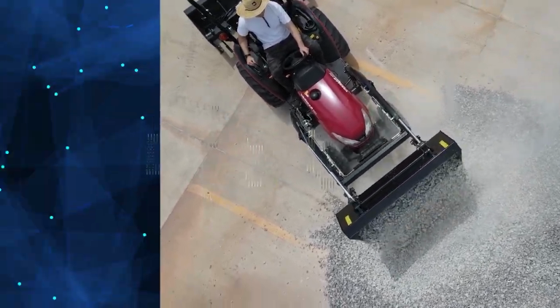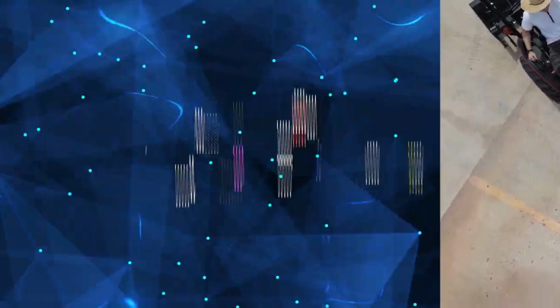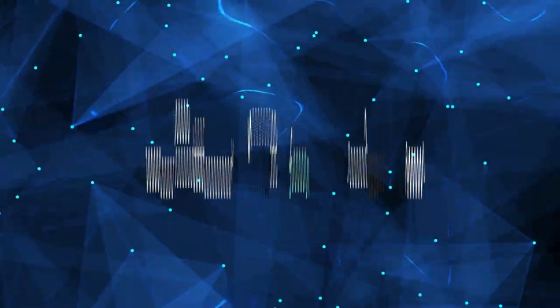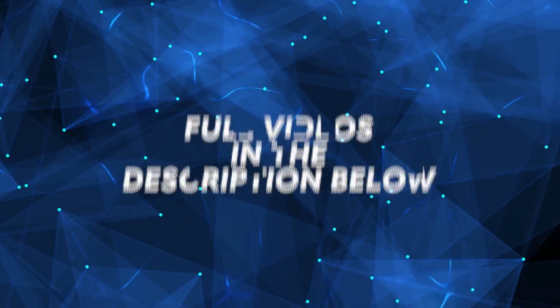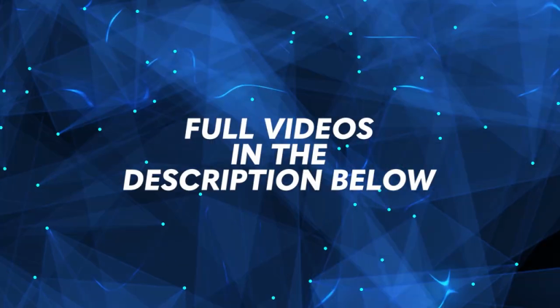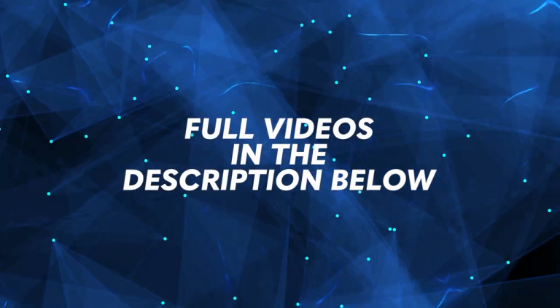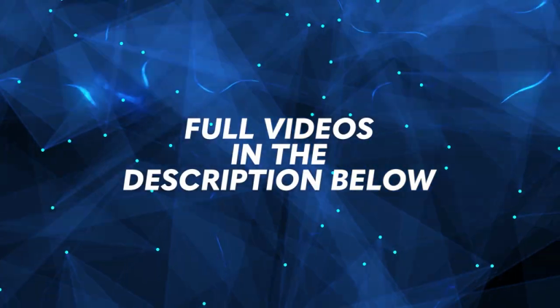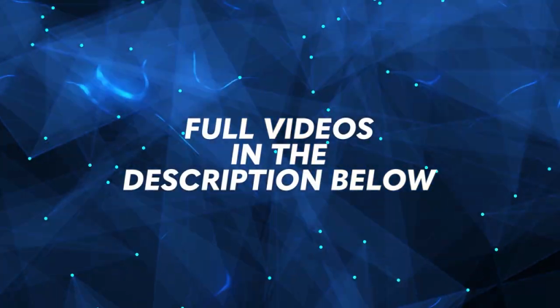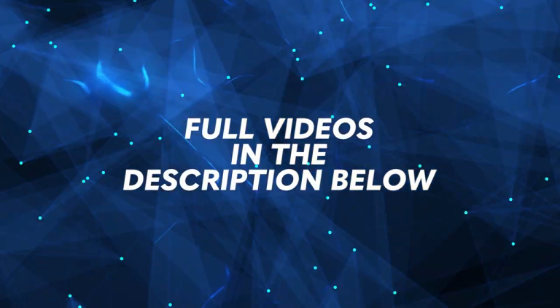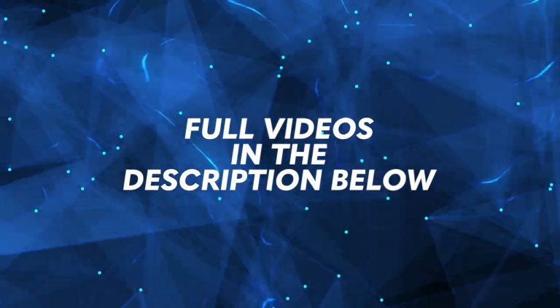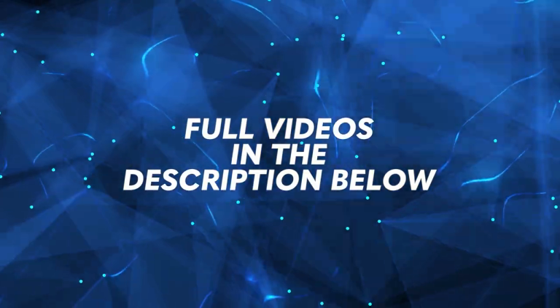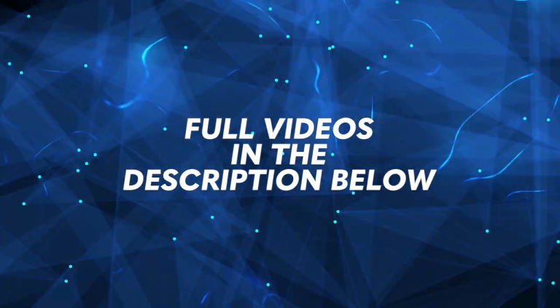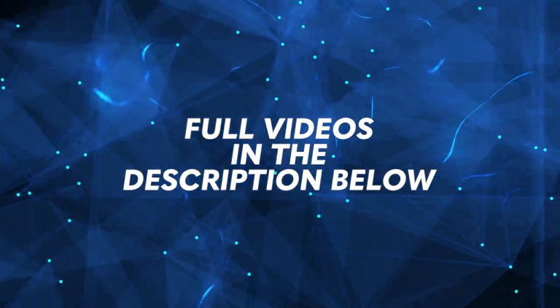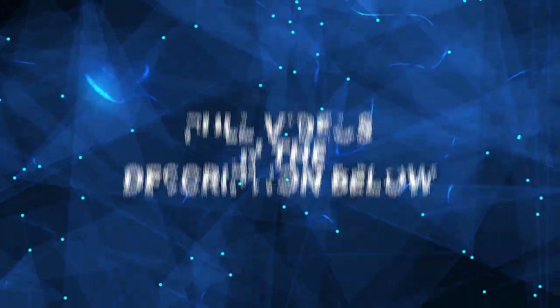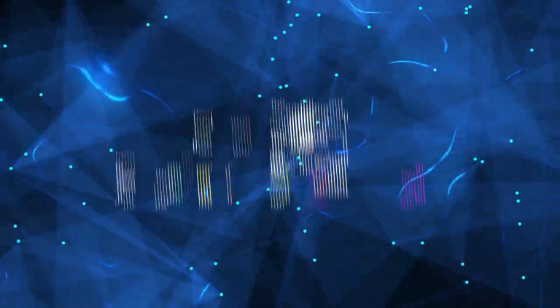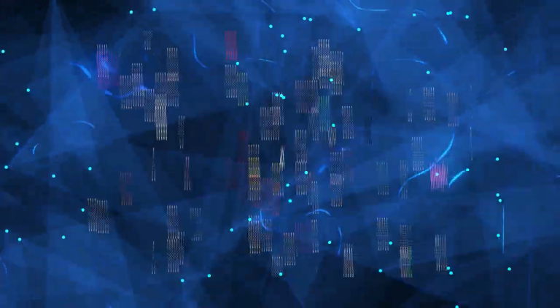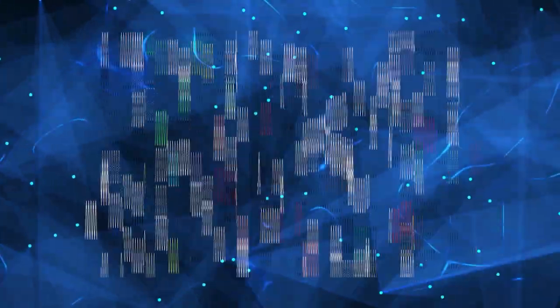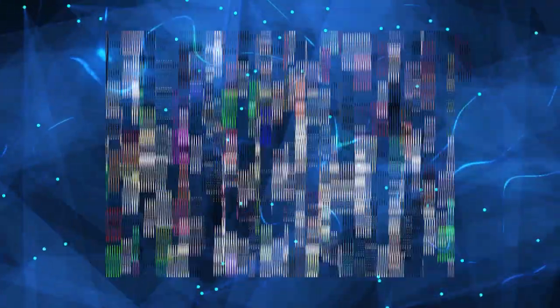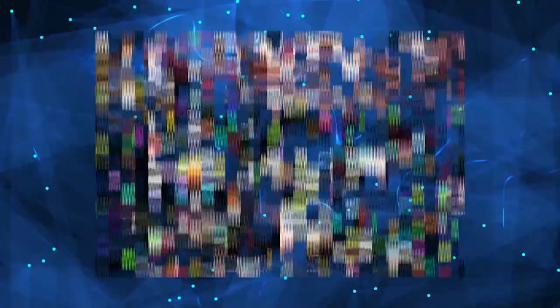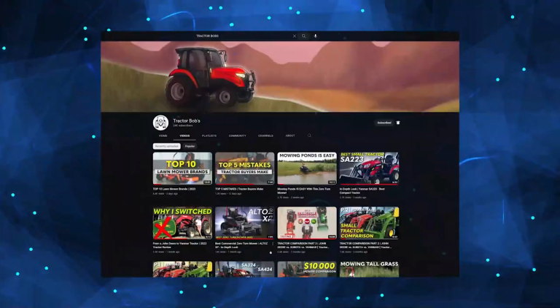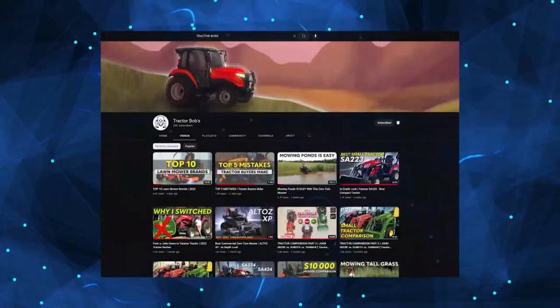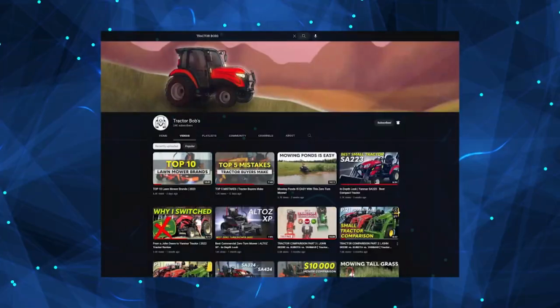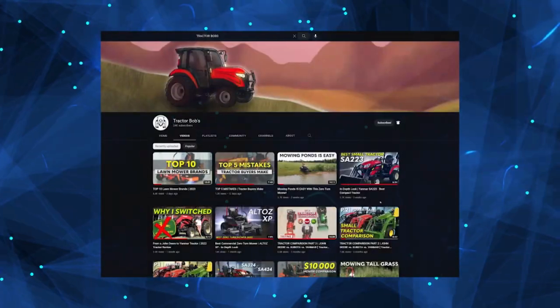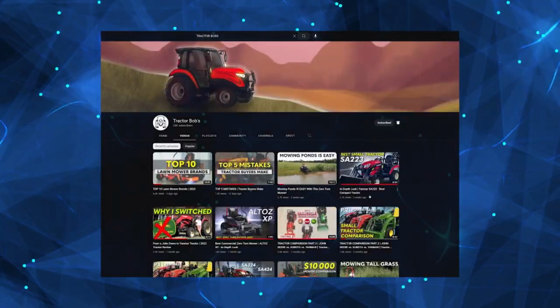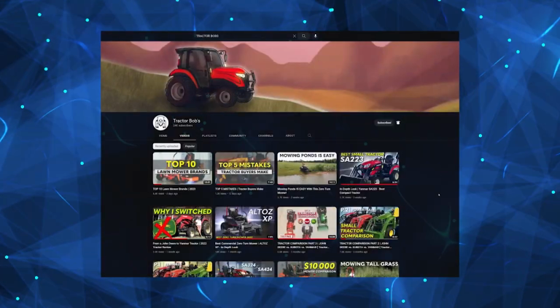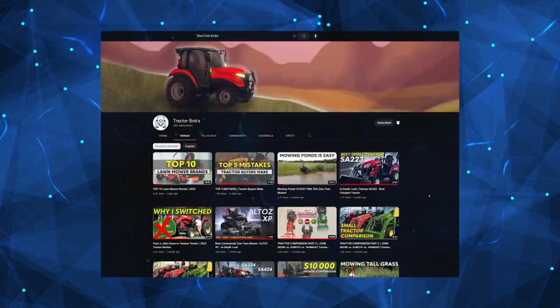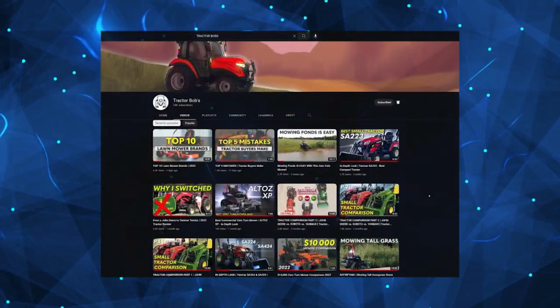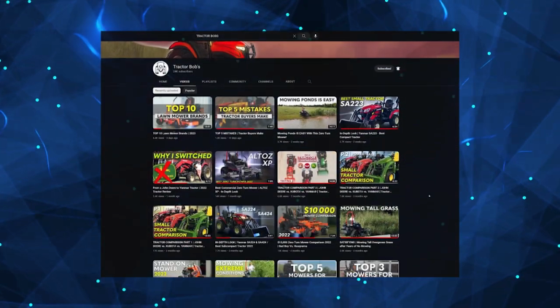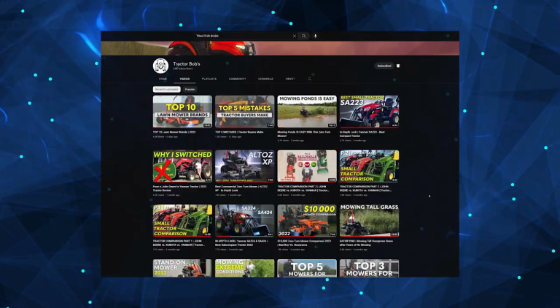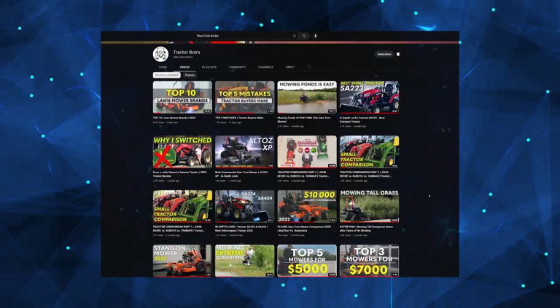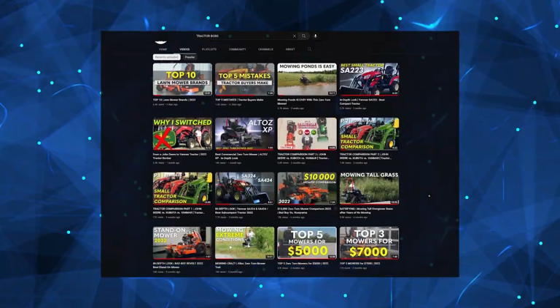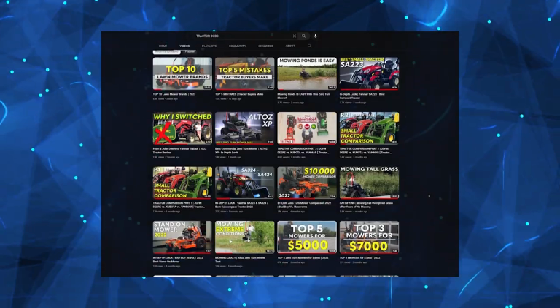All of the clips that I've used in this video are linked in the description down below. Now subscribe to the Tractor Bob YouTube channel and let's get started.